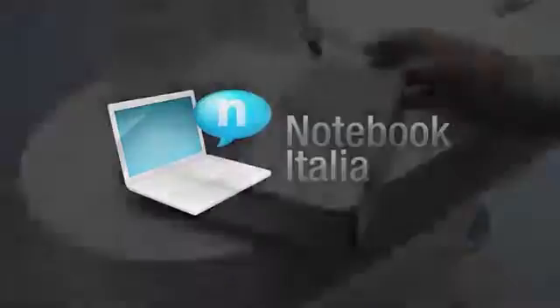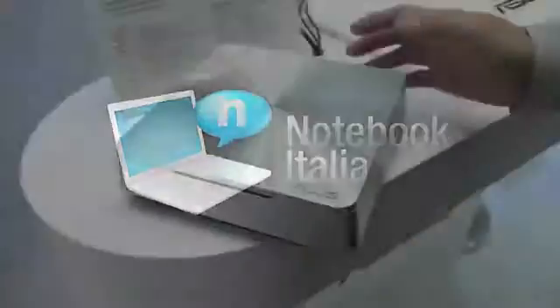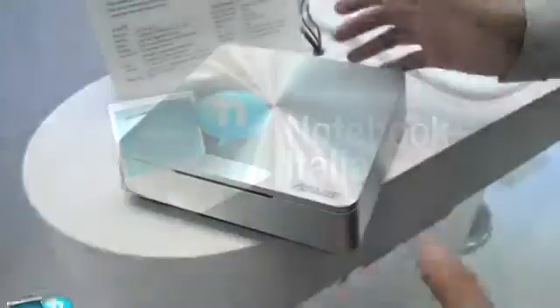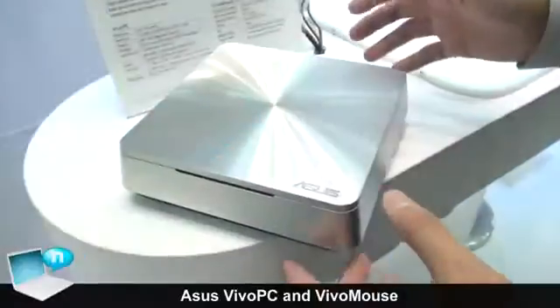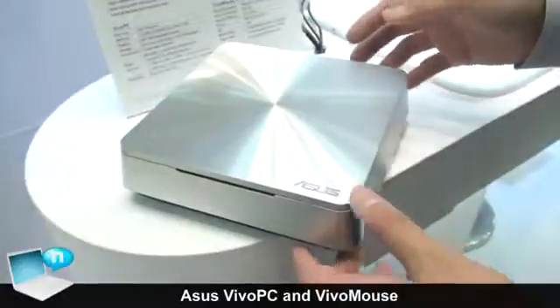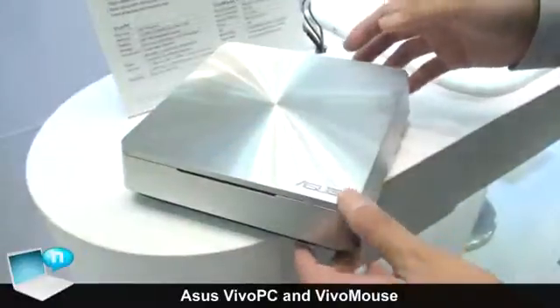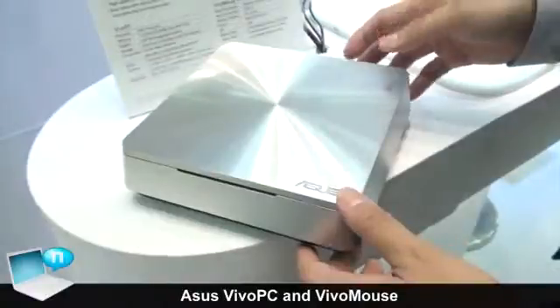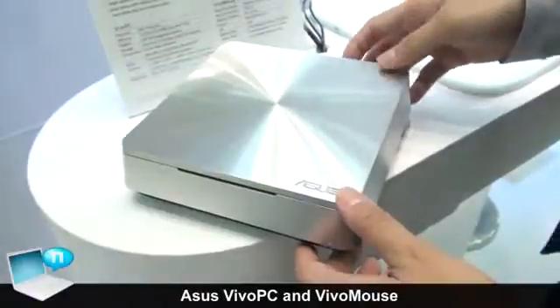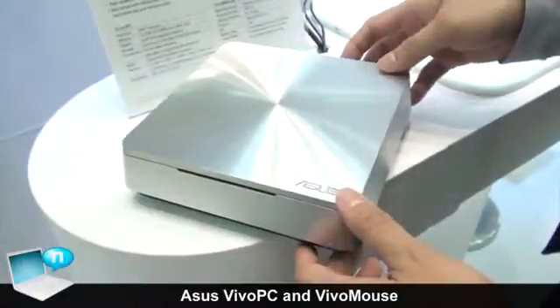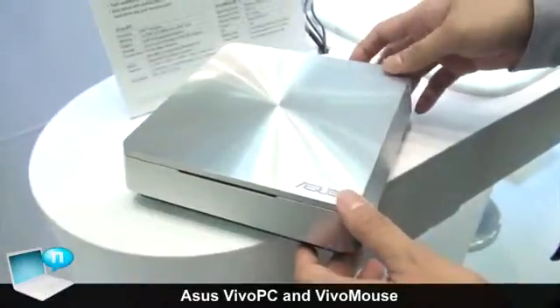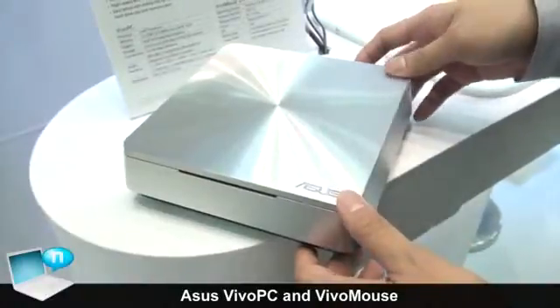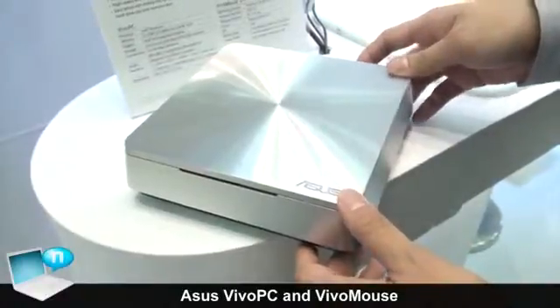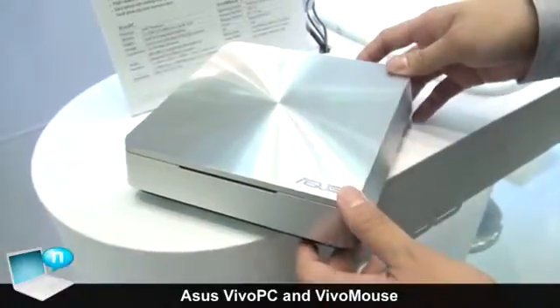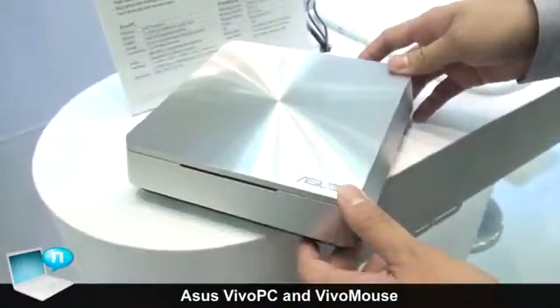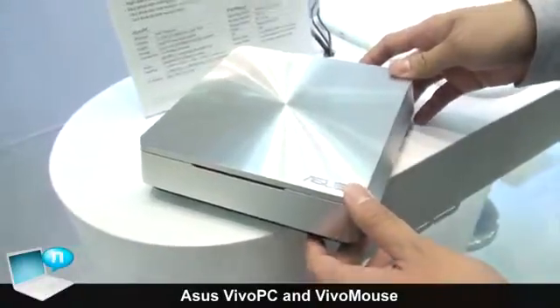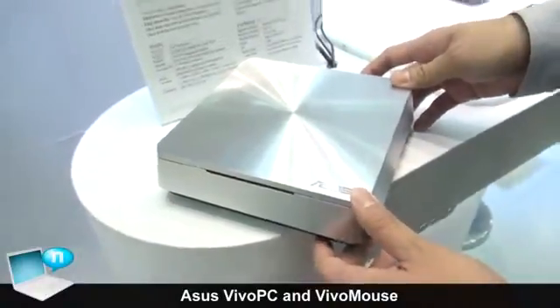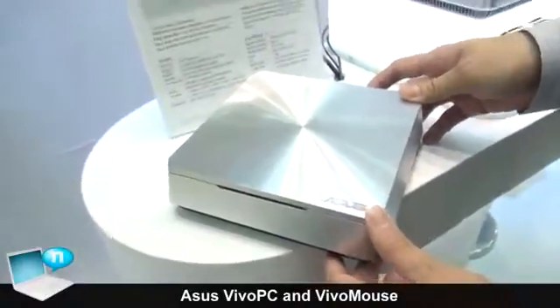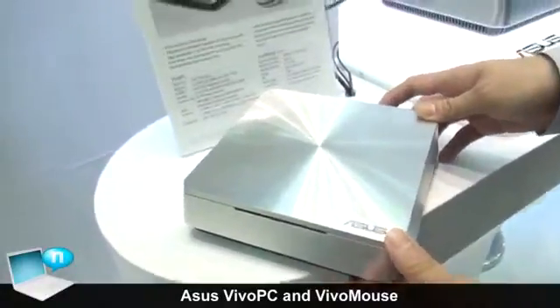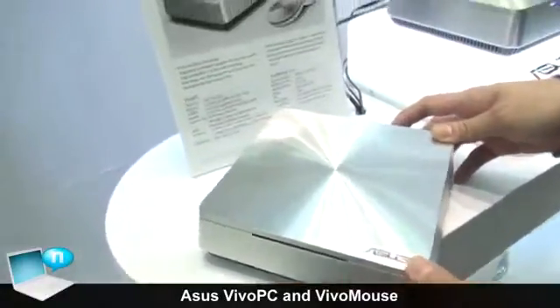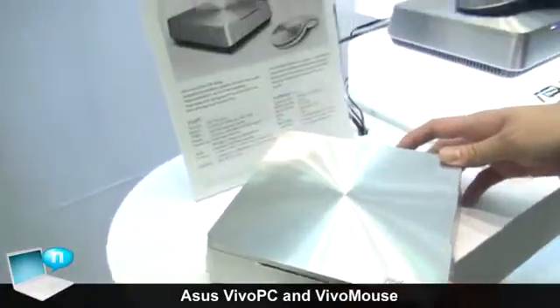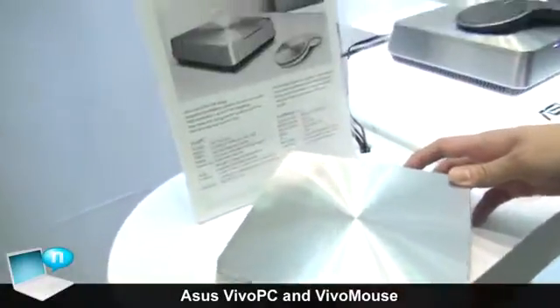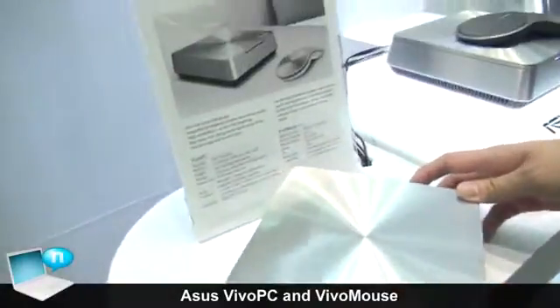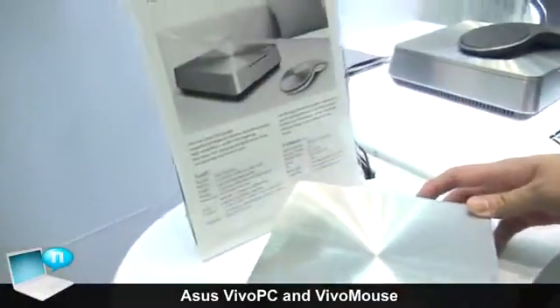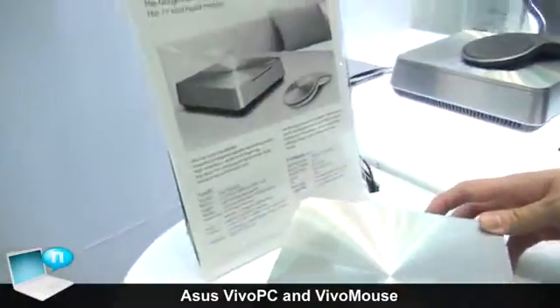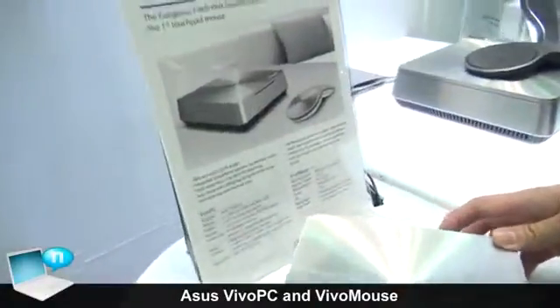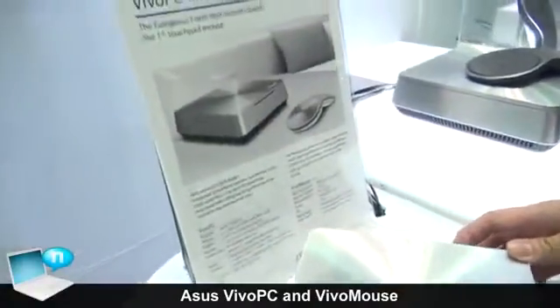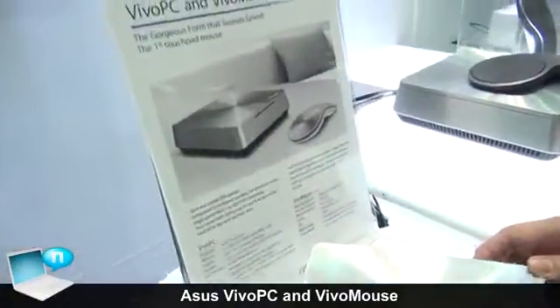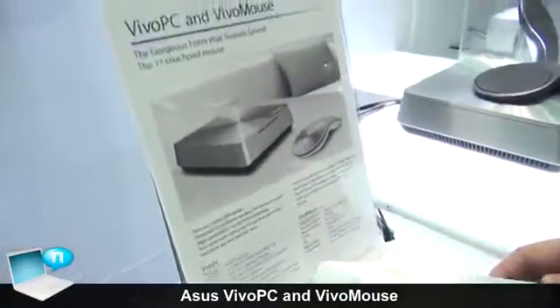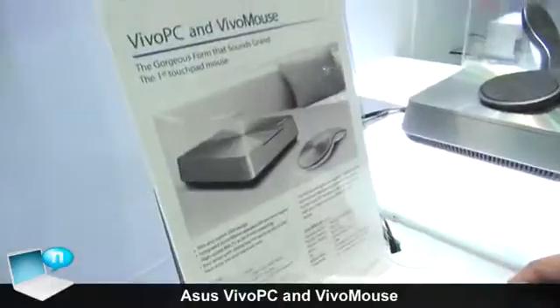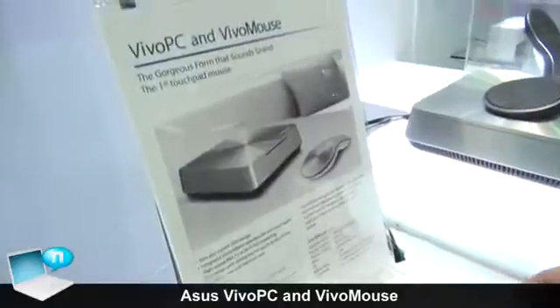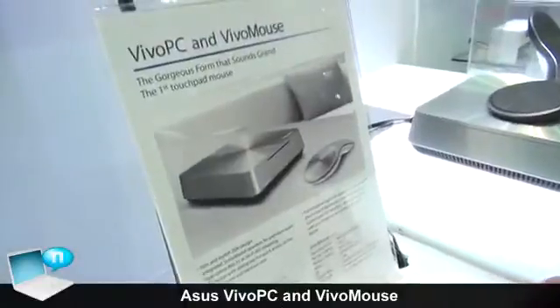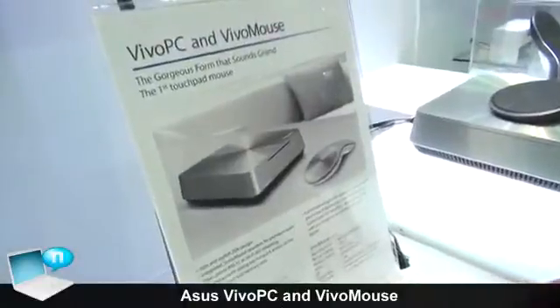Today I'm going to introduce our ASUS Vivo PC. Vivo PC is a small form factor box PC based on Intel platform.